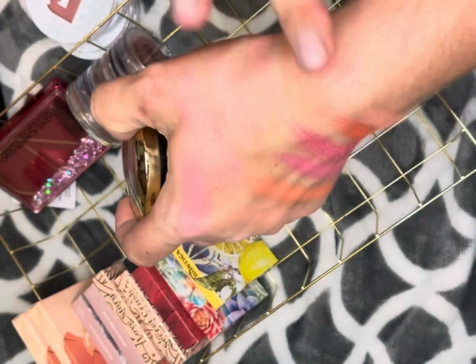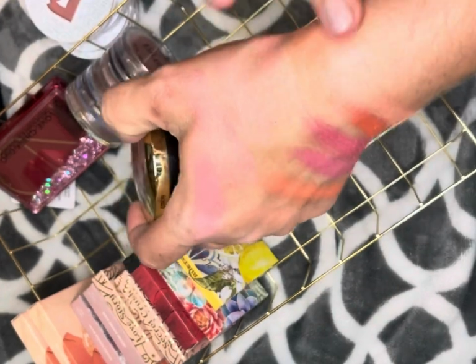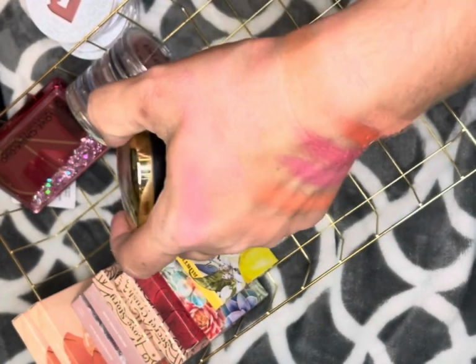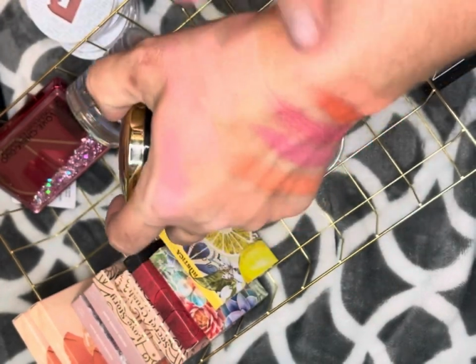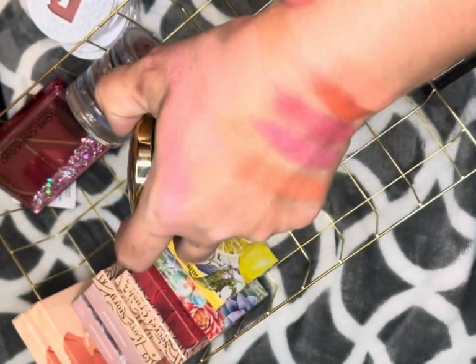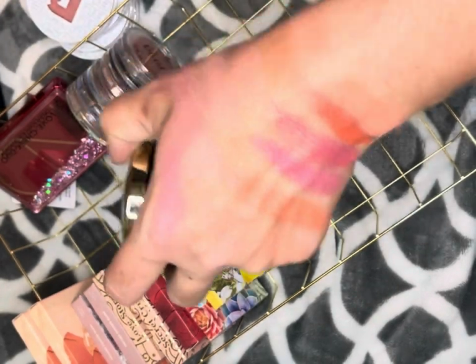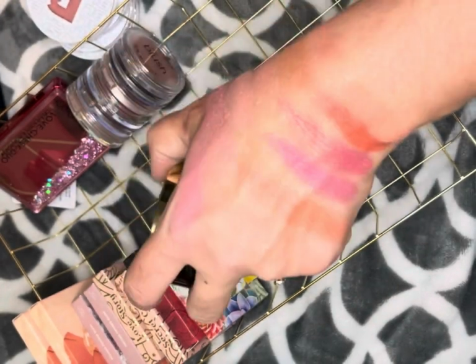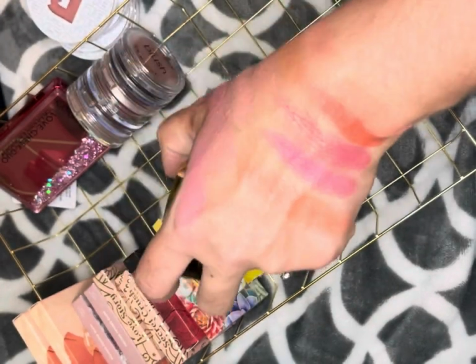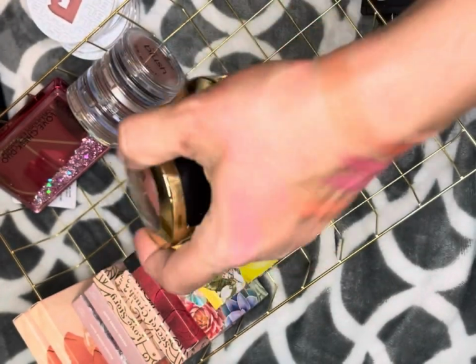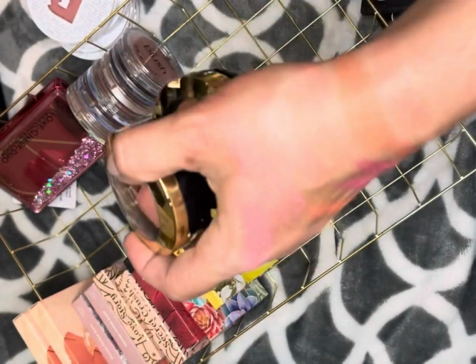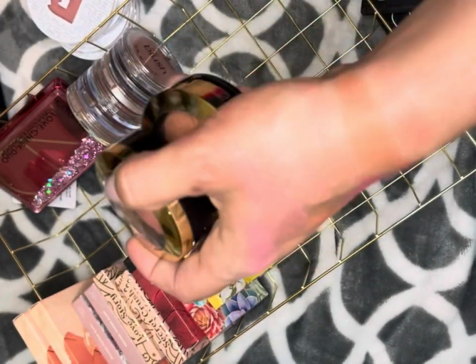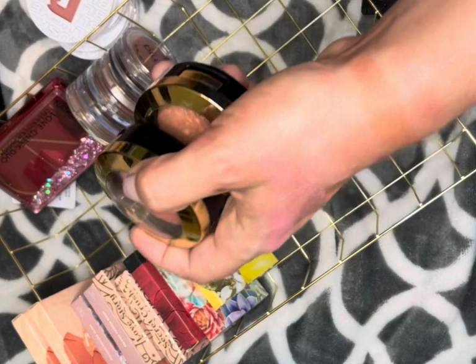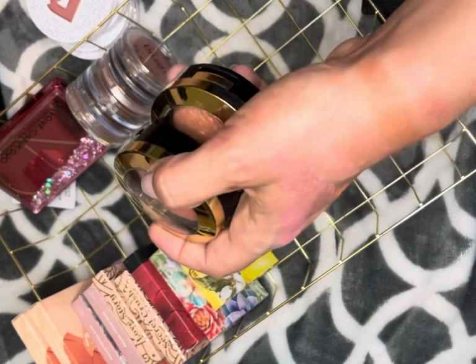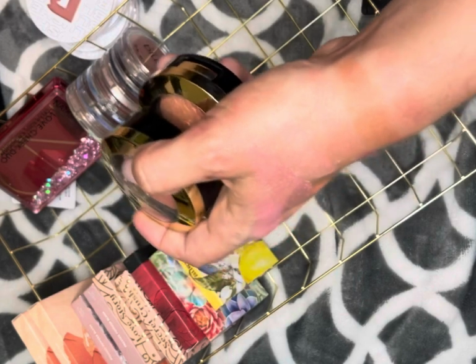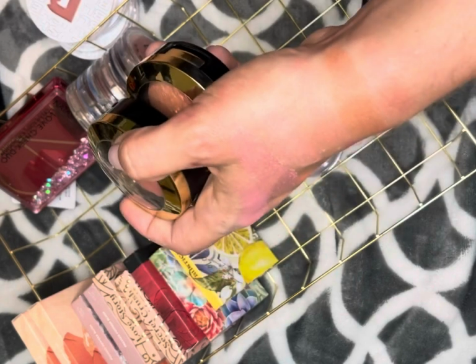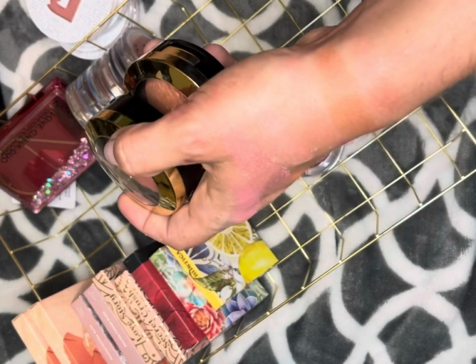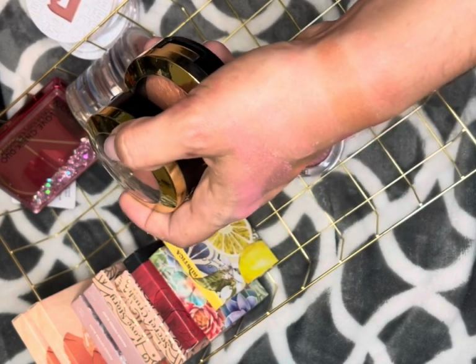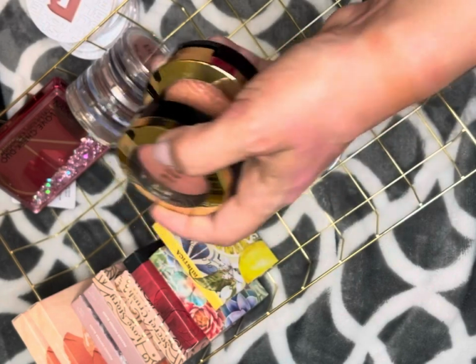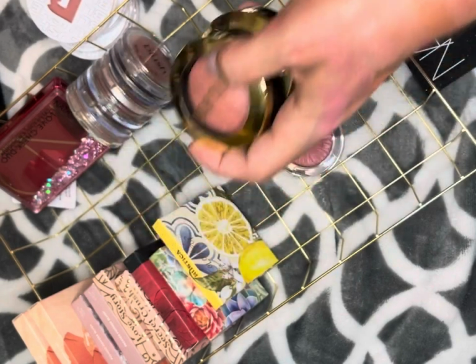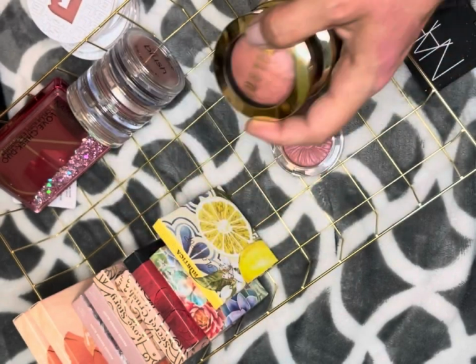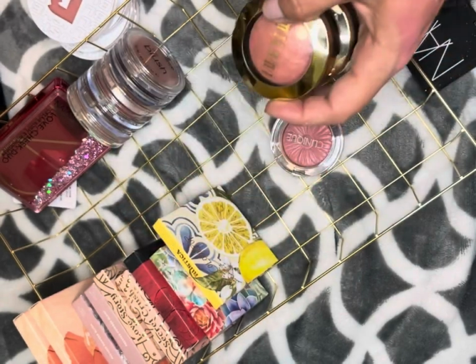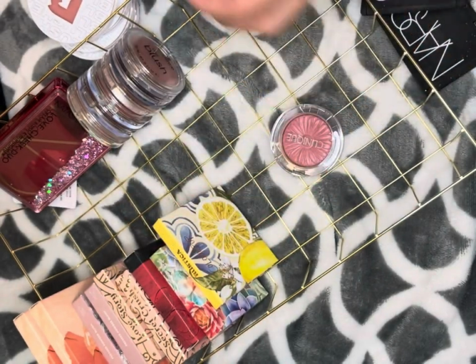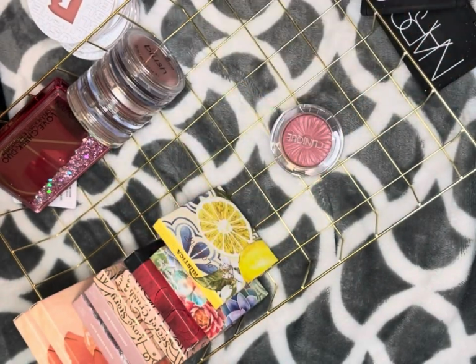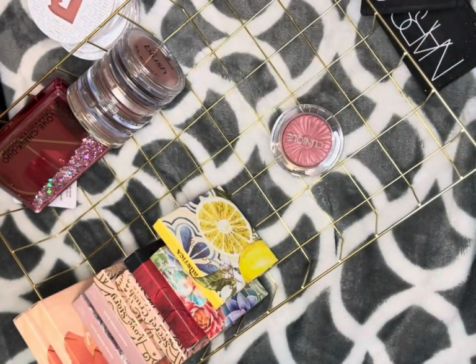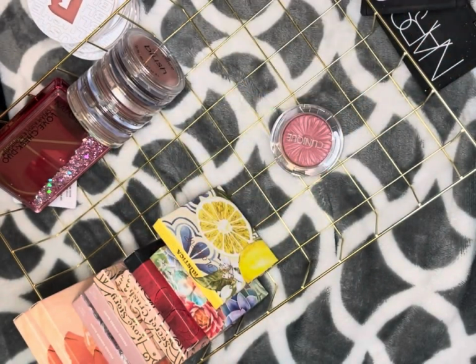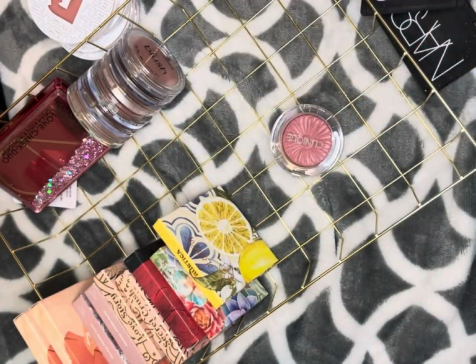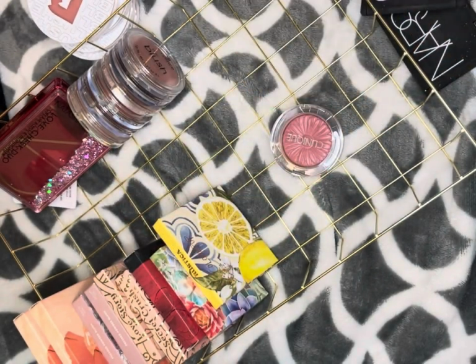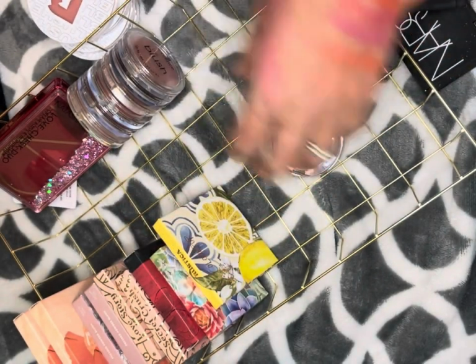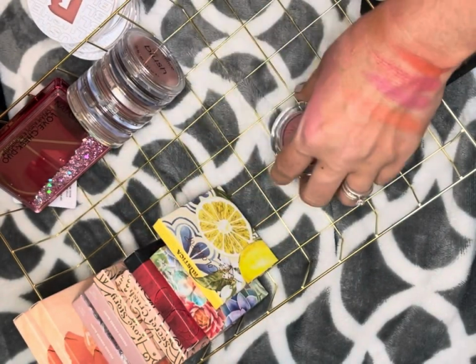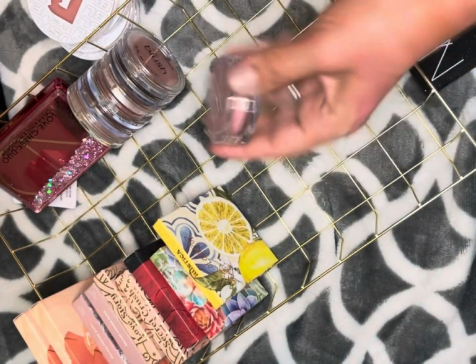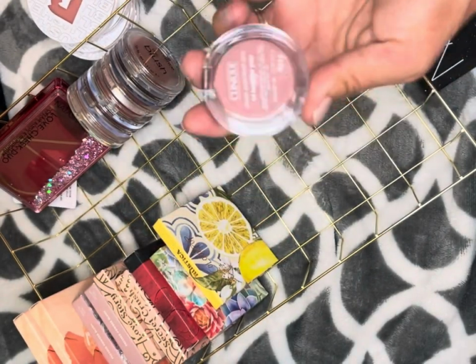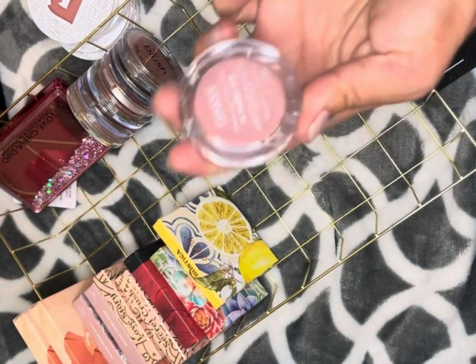I have the original Milani Luminoso — not the reformulated one — and of course I'm keeping that. I also have the newer packaged ones: Berry Amore and Rose de Oro. I've worn them and they're gorgeous — these Milani baked blushes are just so pretty and give you such a pretty sheen. Keeping those.